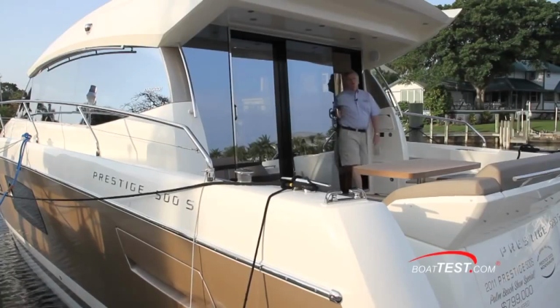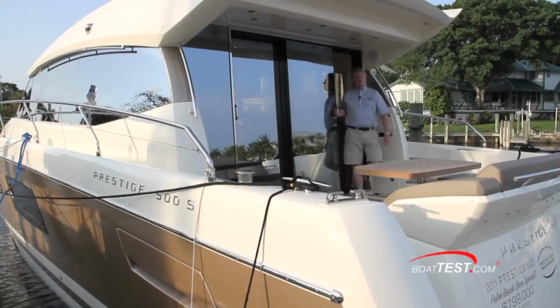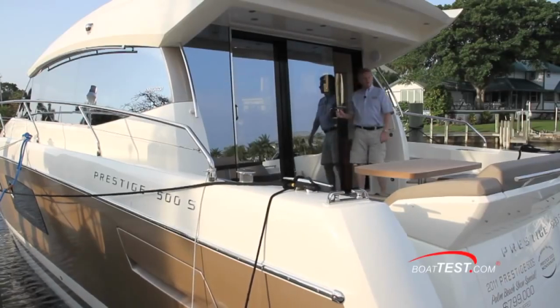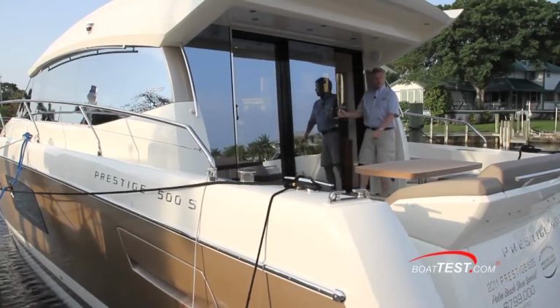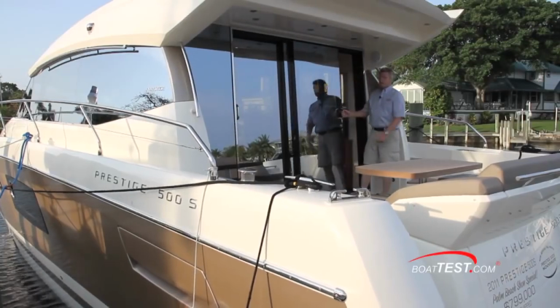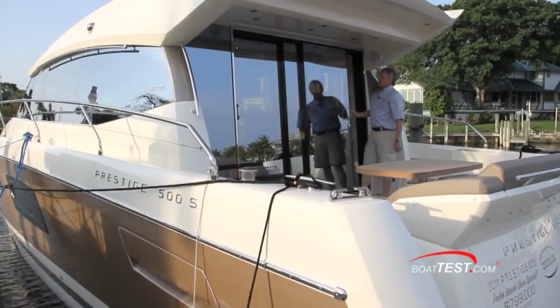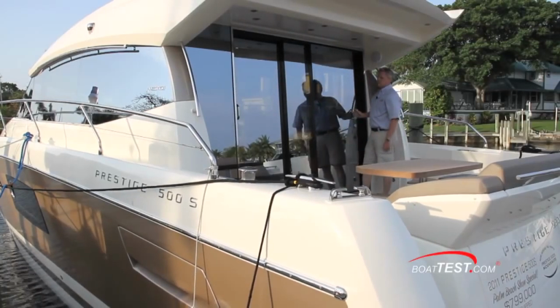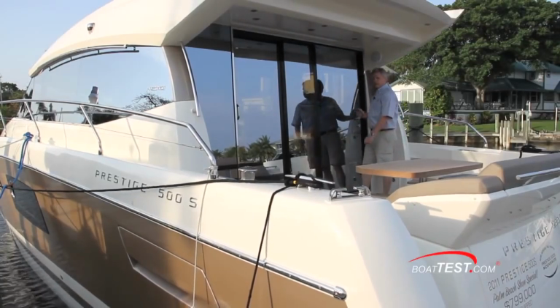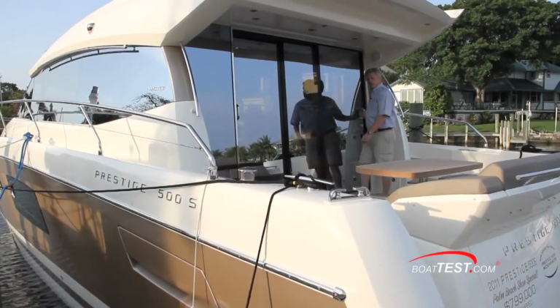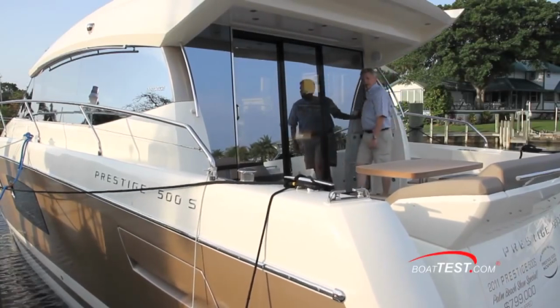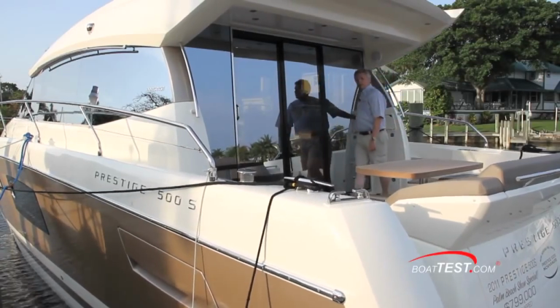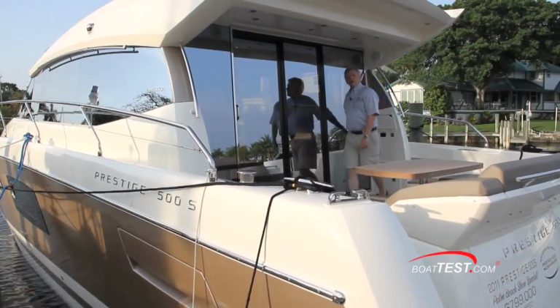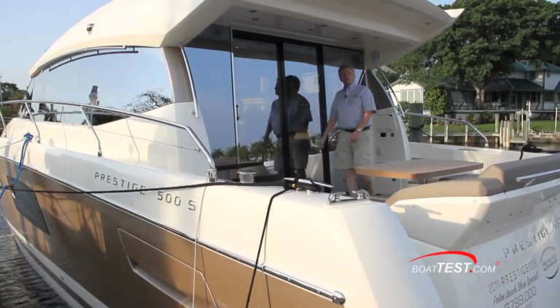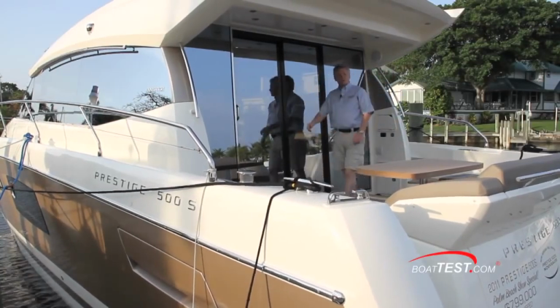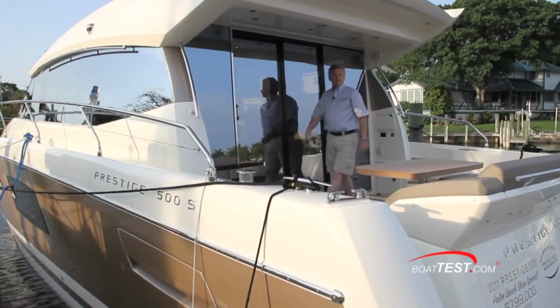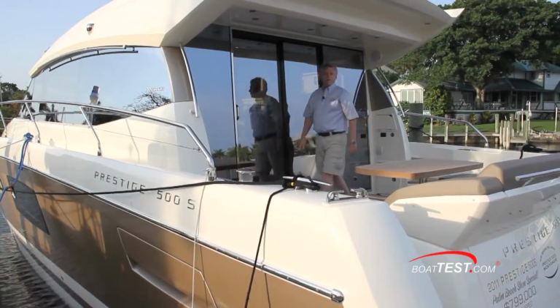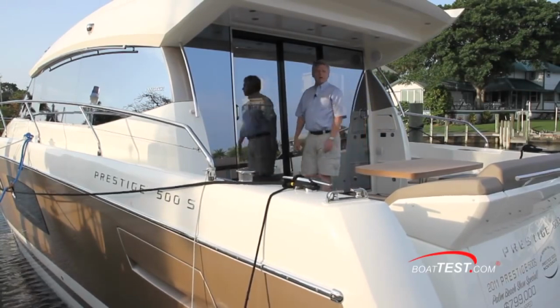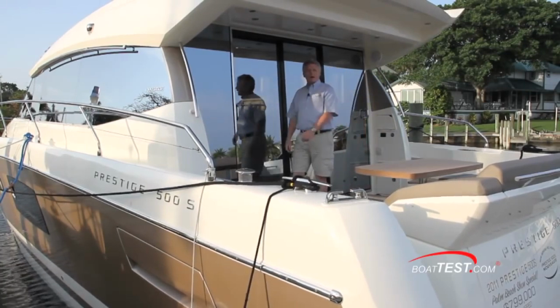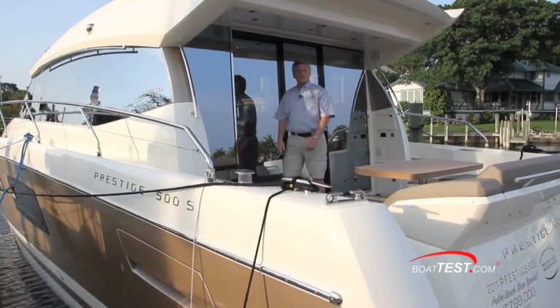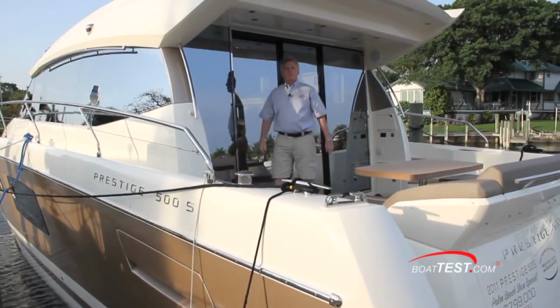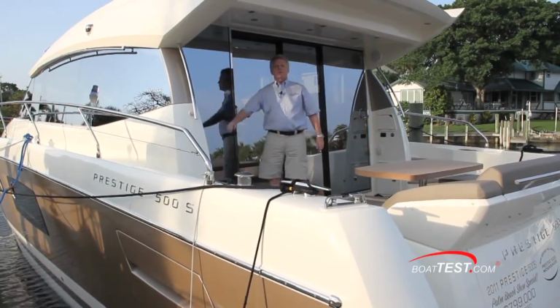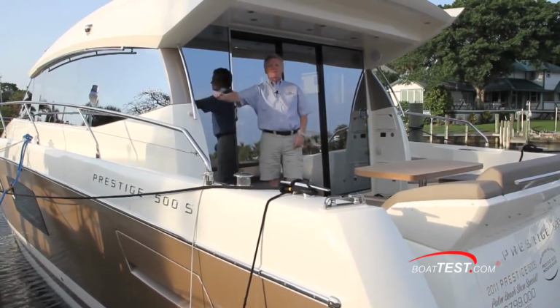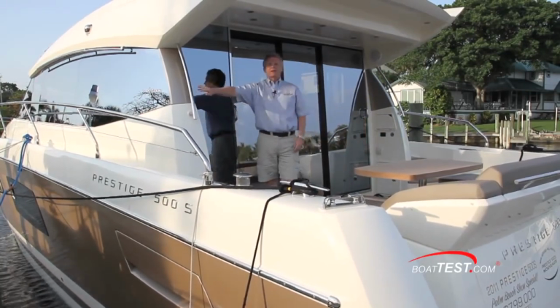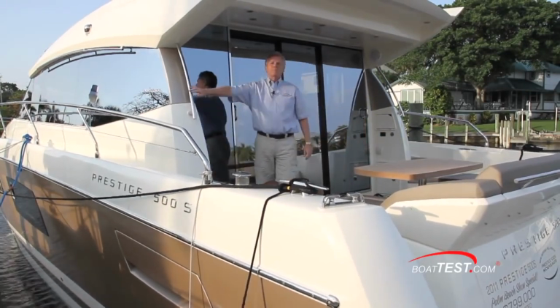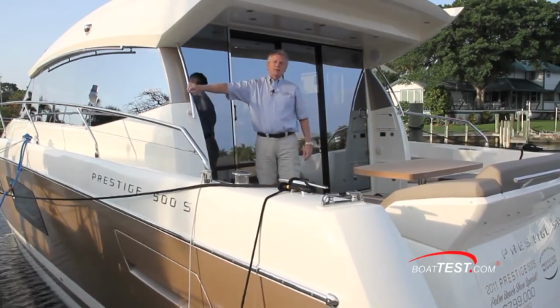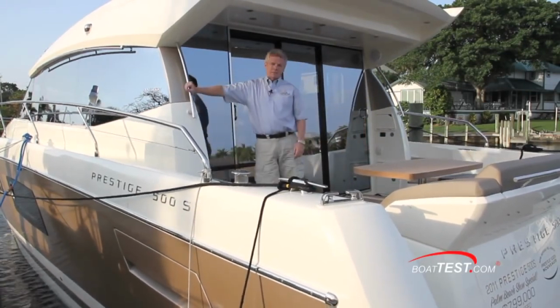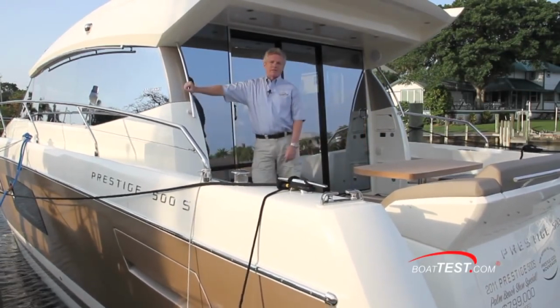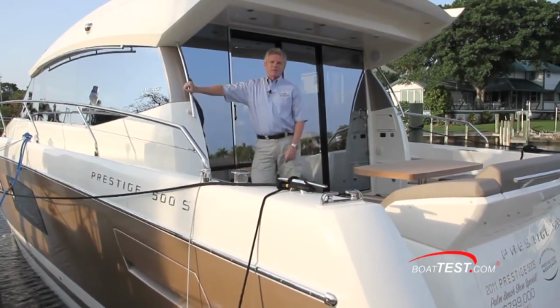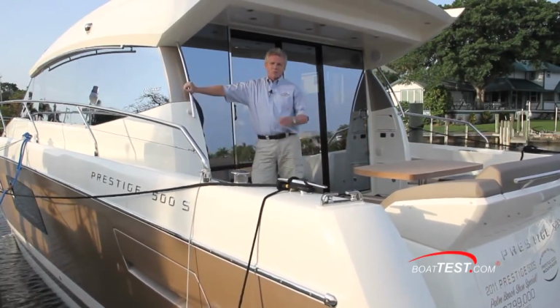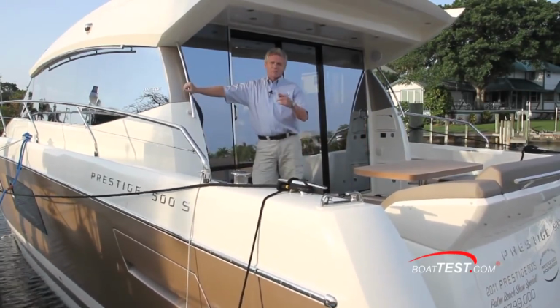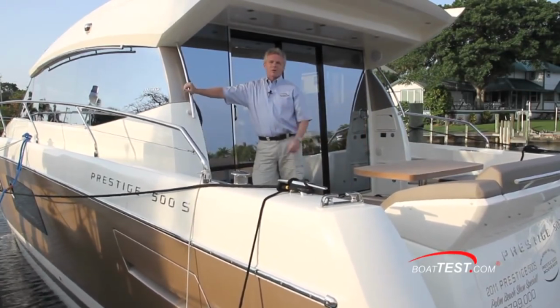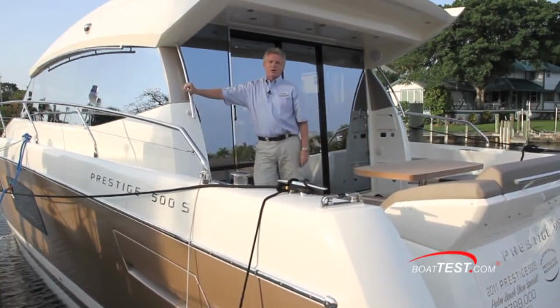That's our look at the features and layout of the Prestige 500S. For BoatTest.com, I'm Captain Steve. We'll see you on the water.